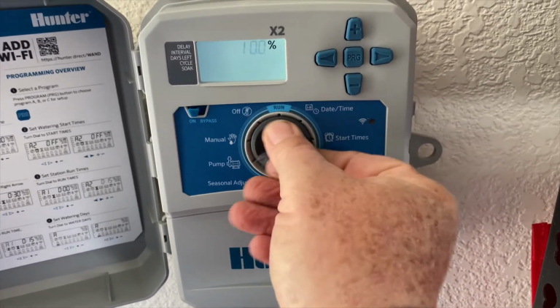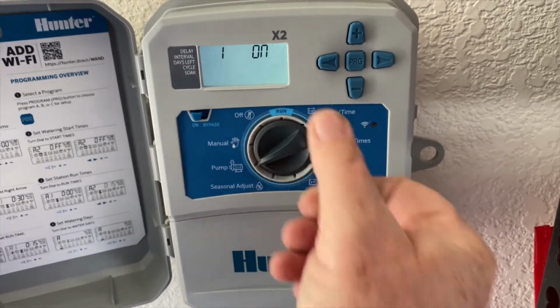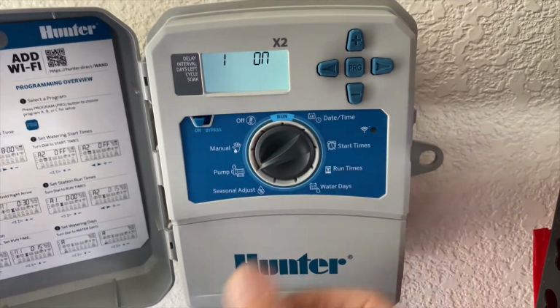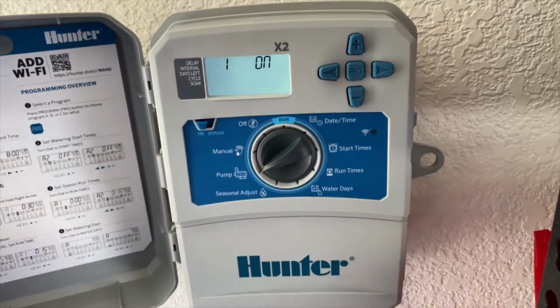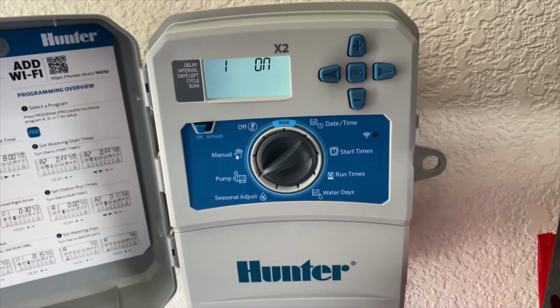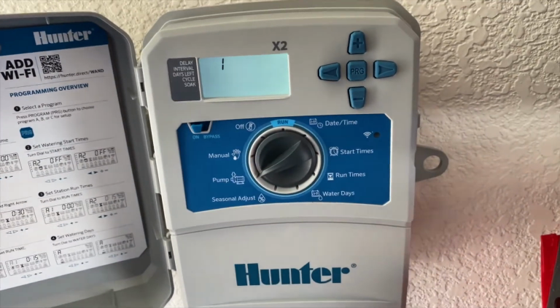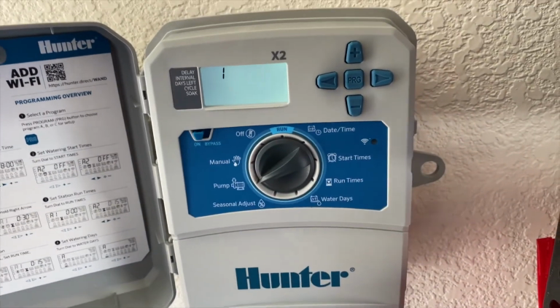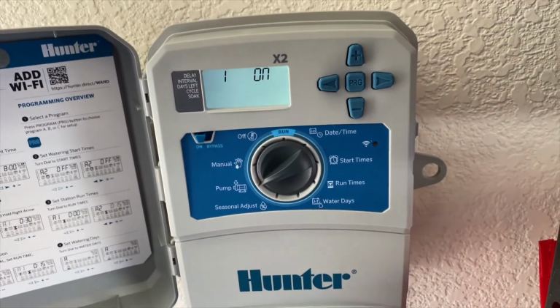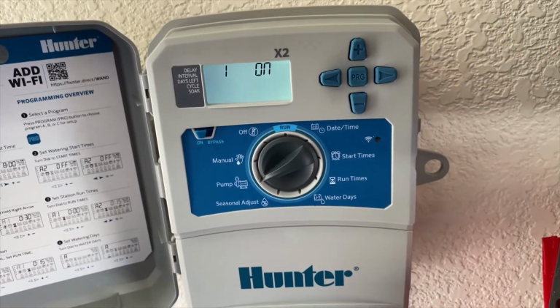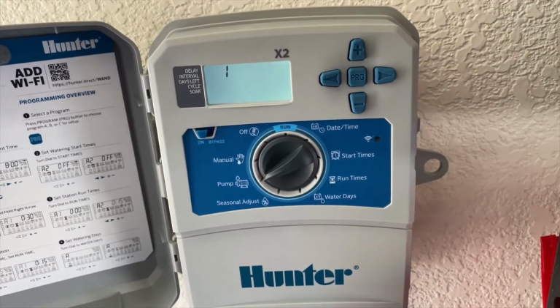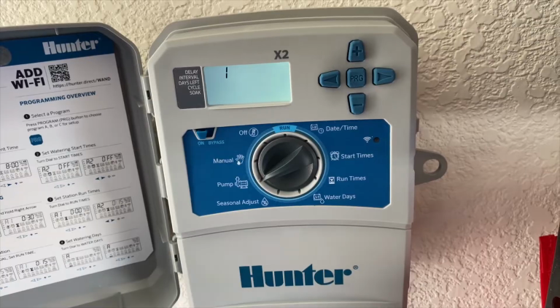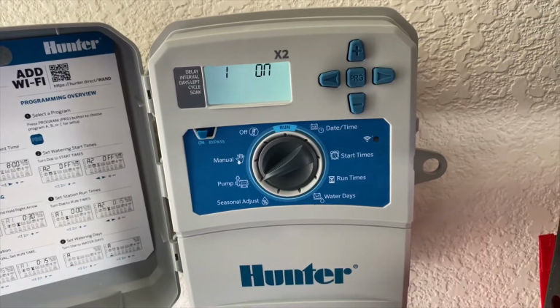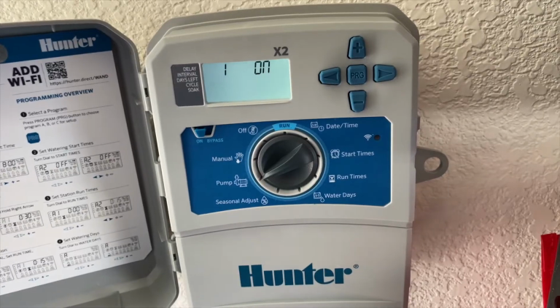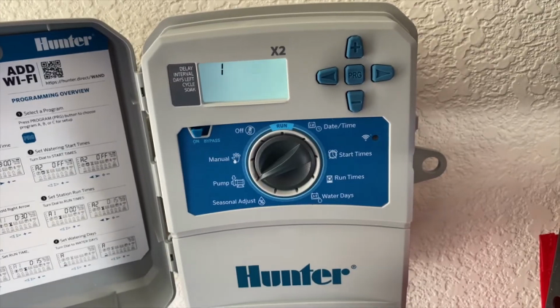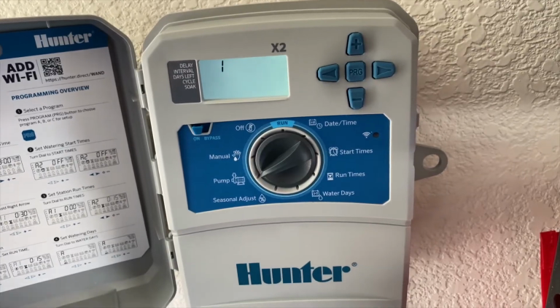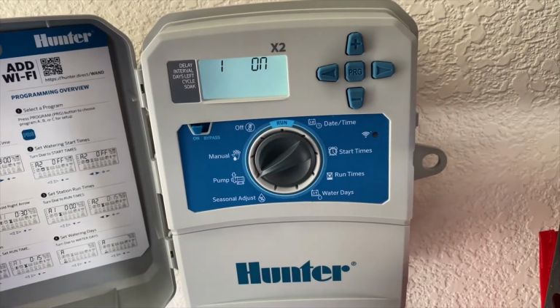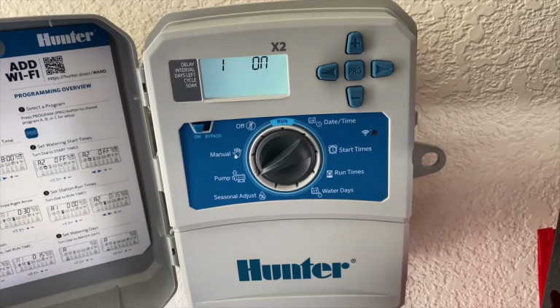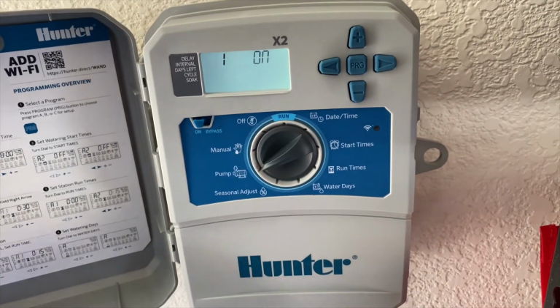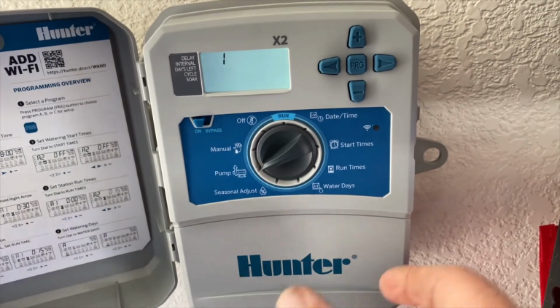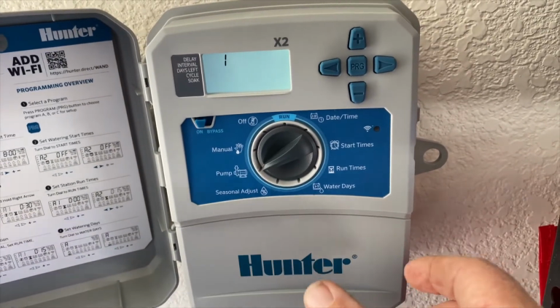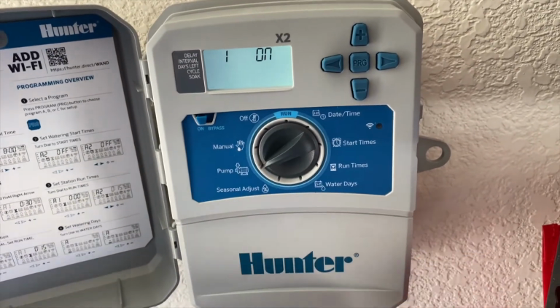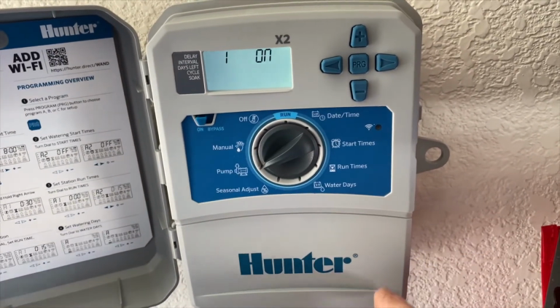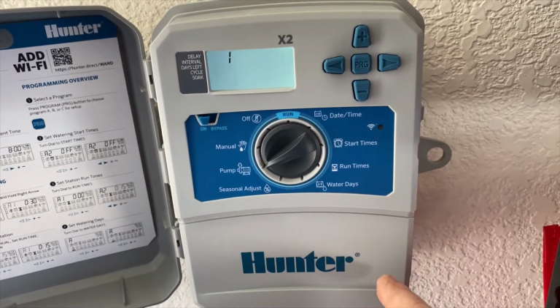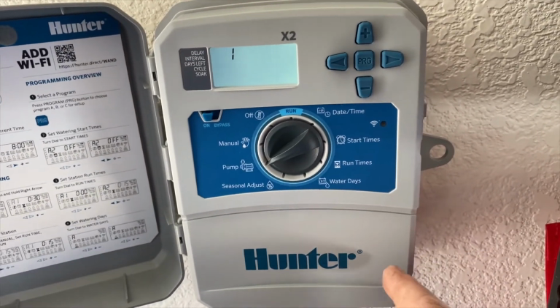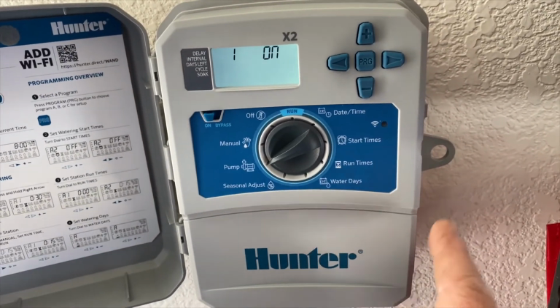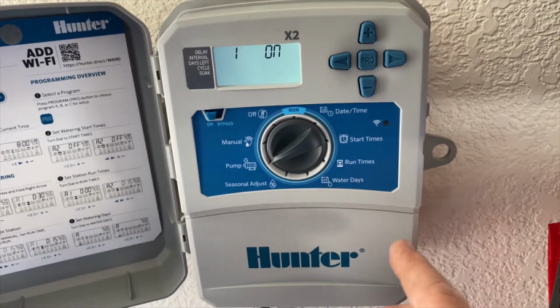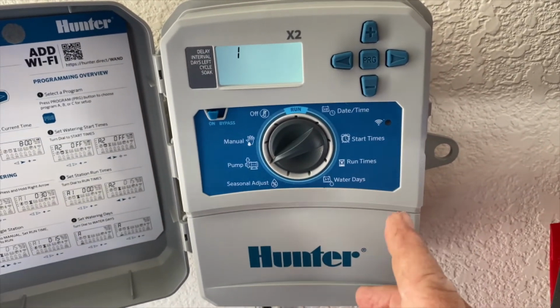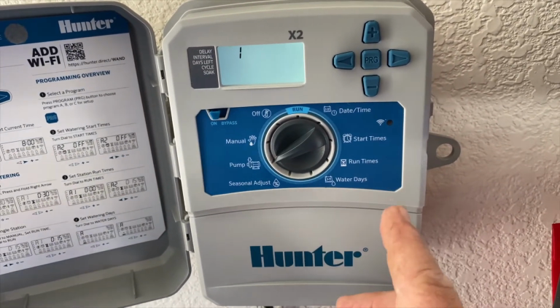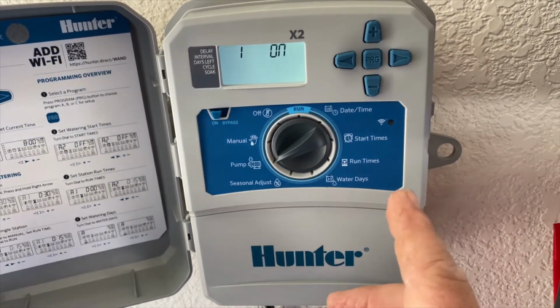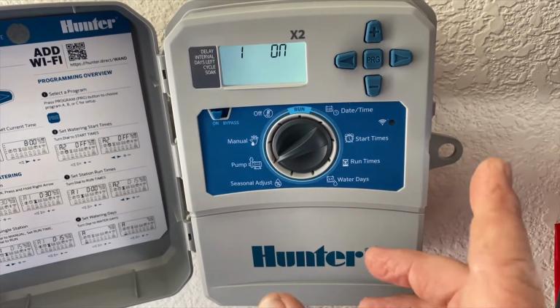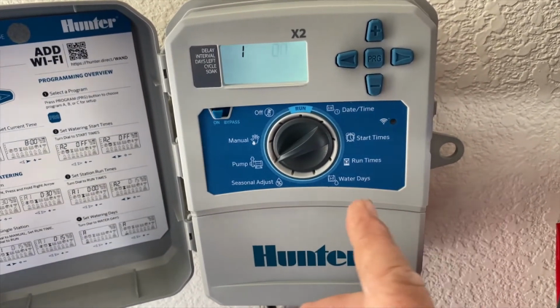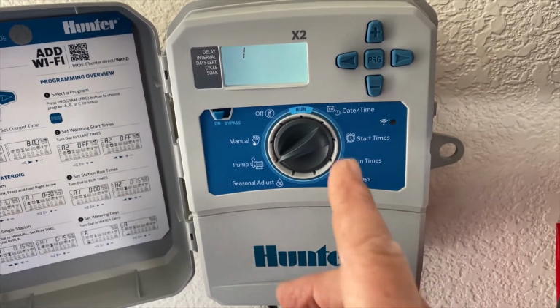Pump — if you live out in the country you need to have that on, and it'll use the master valve wire. We're on city water, so we're using the common.